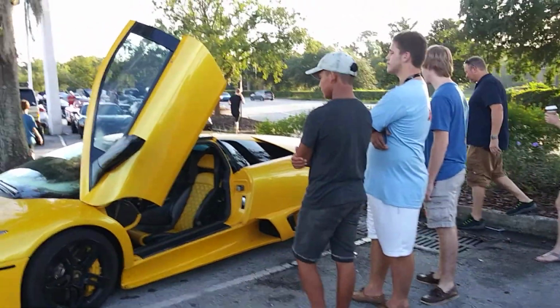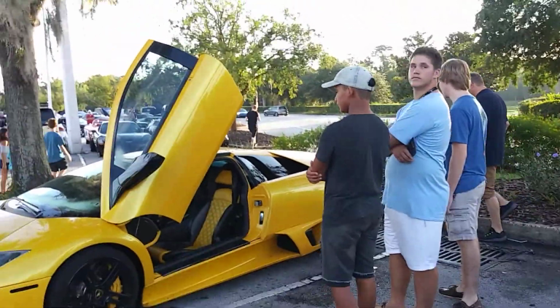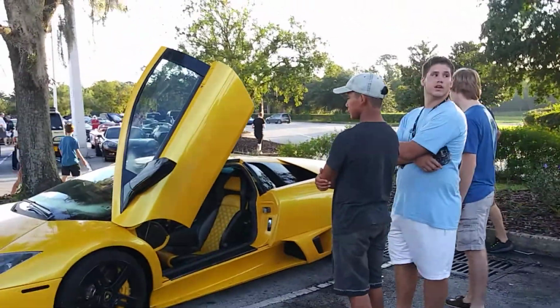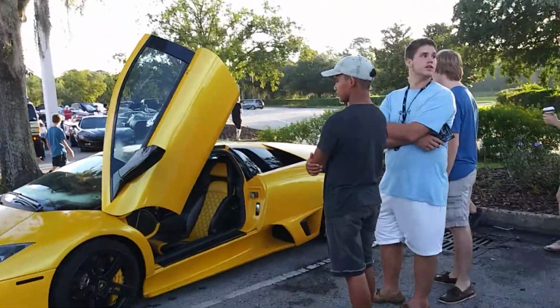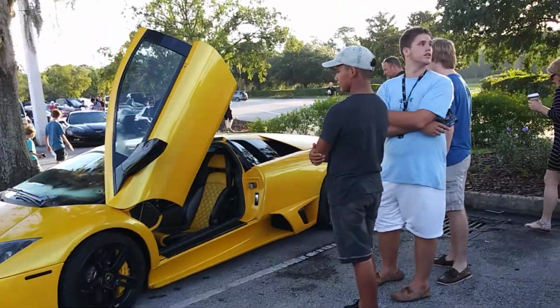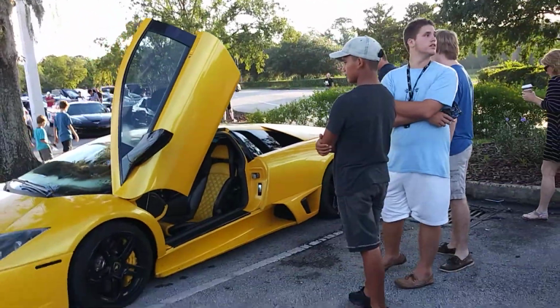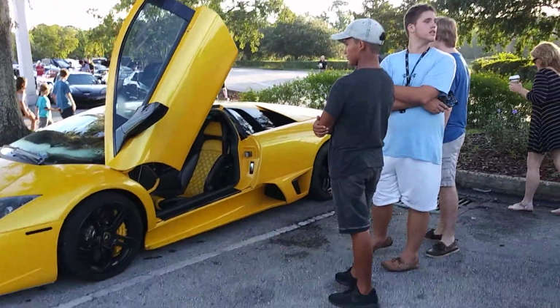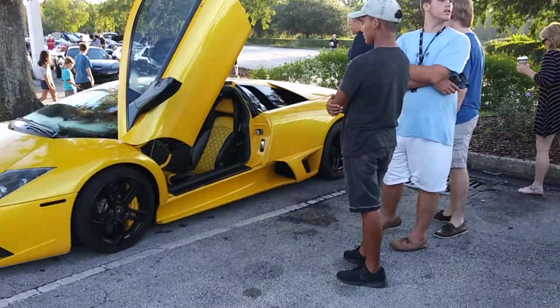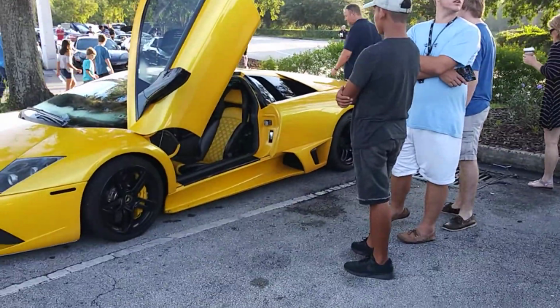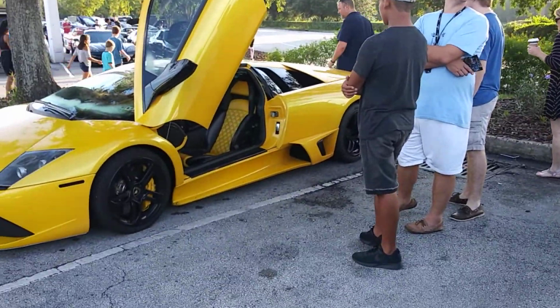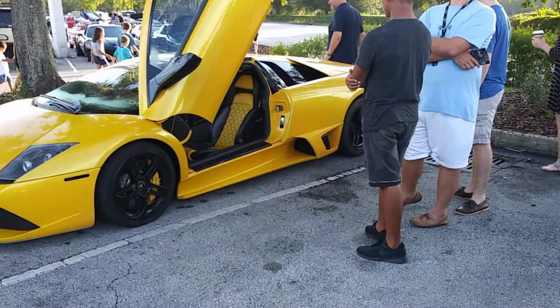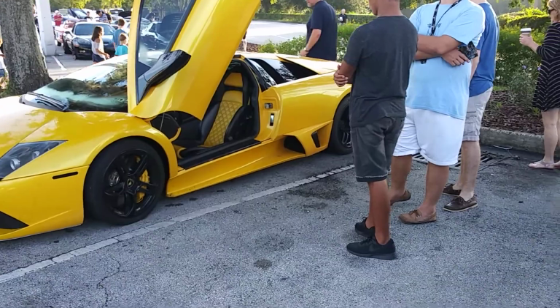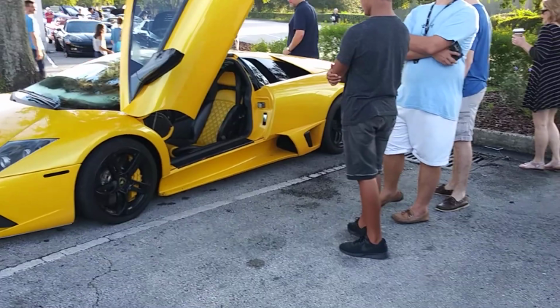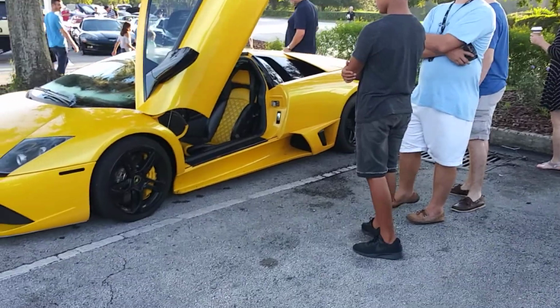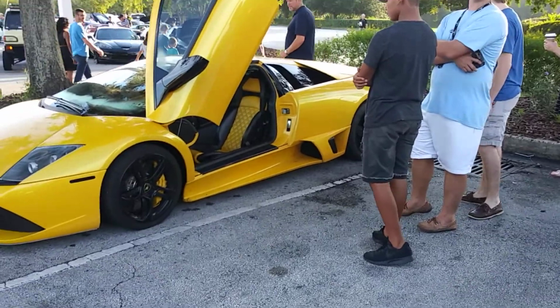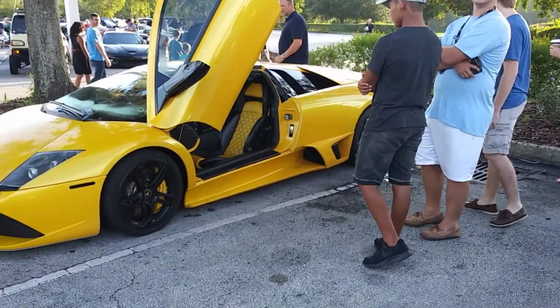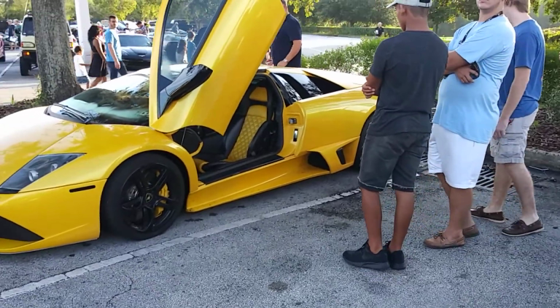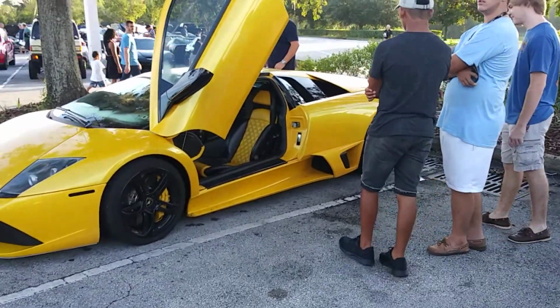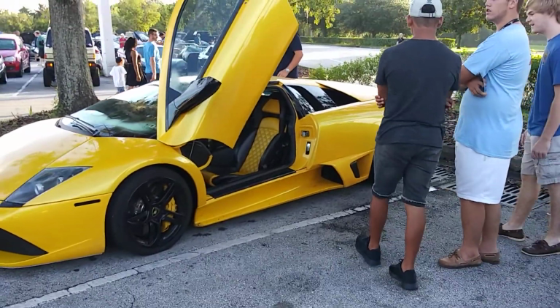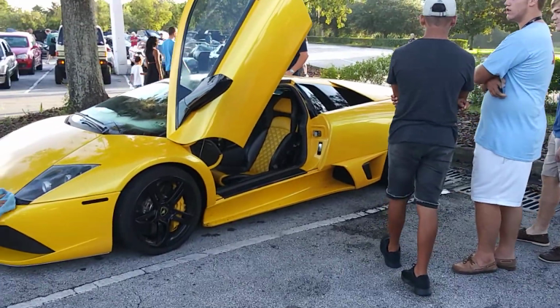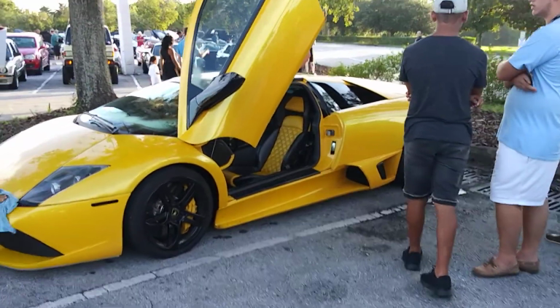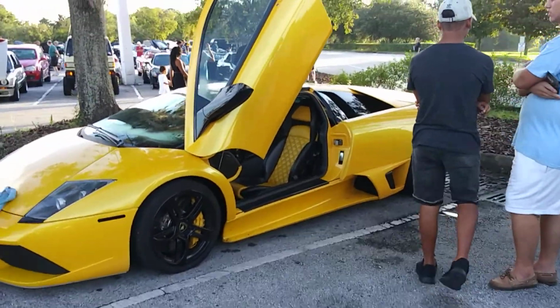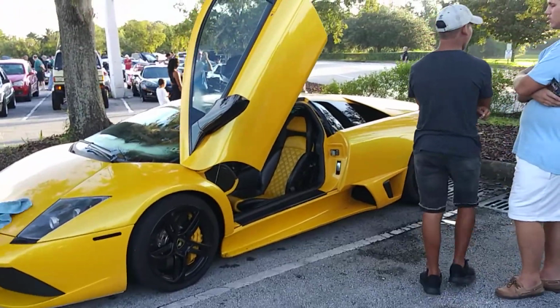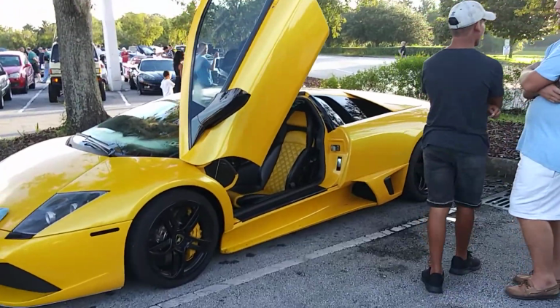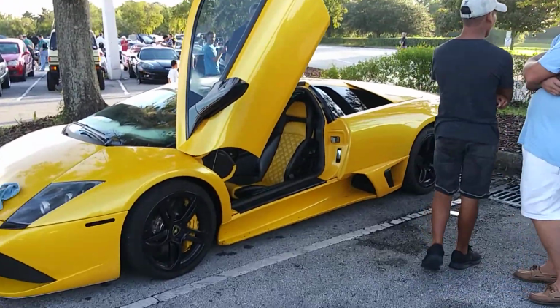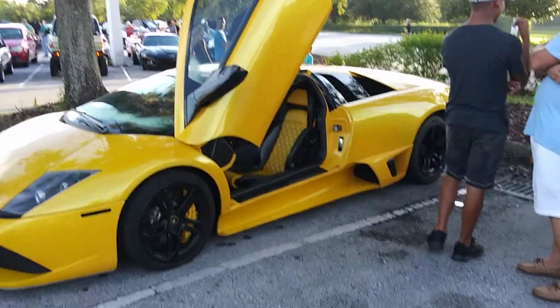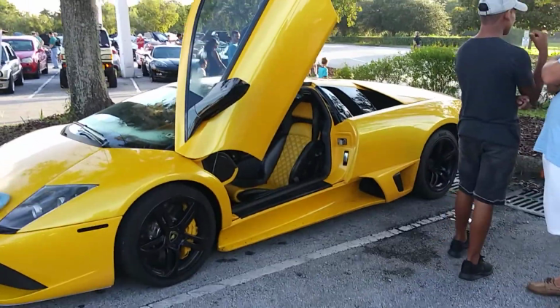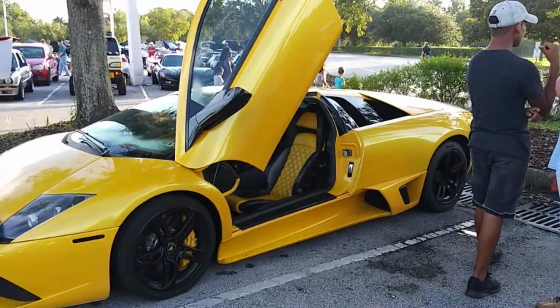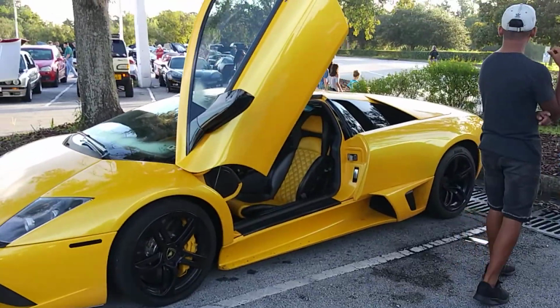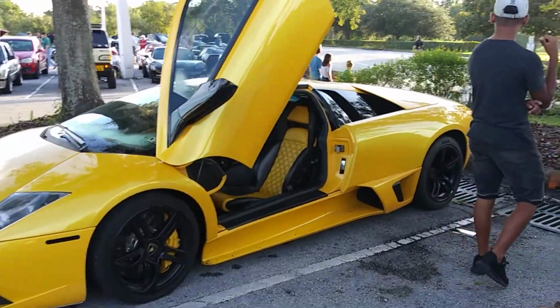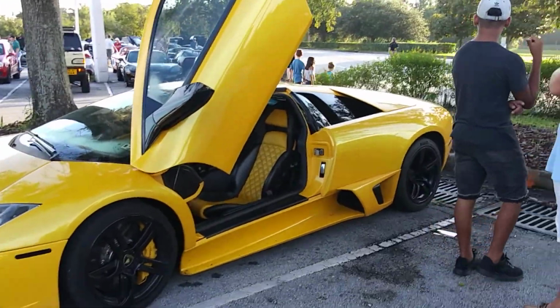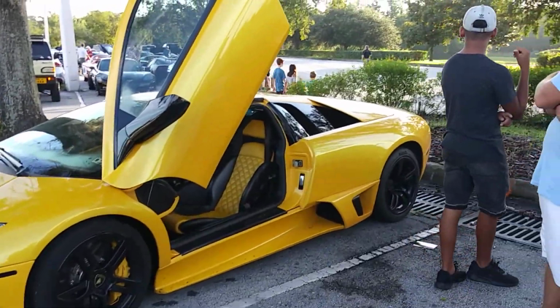It didn't take long for the crowd to form around the McLaren. That's awesome.